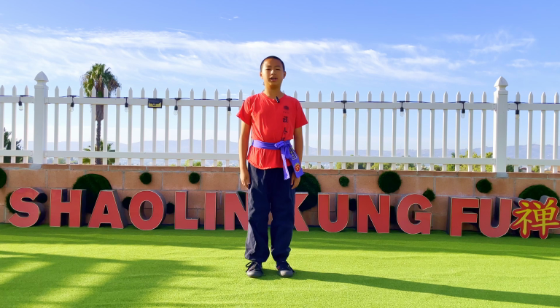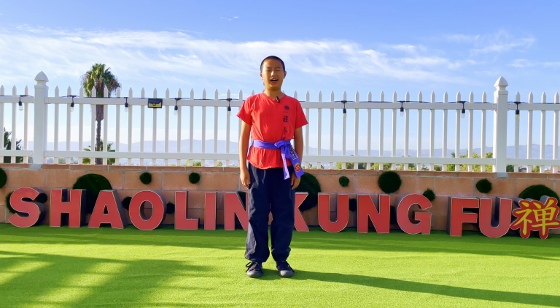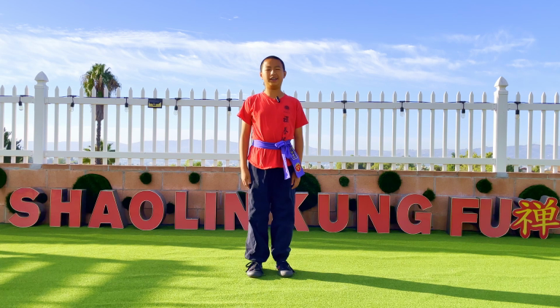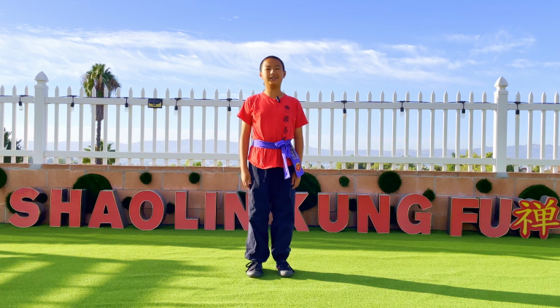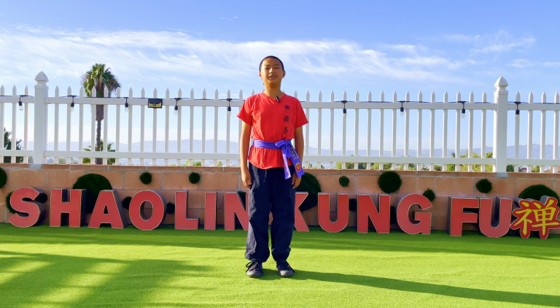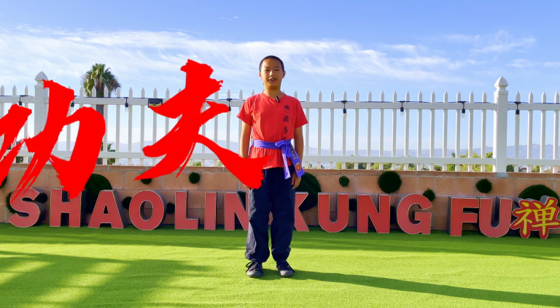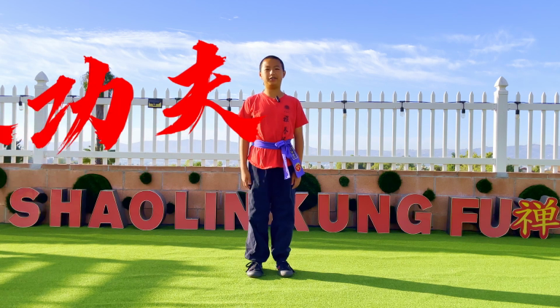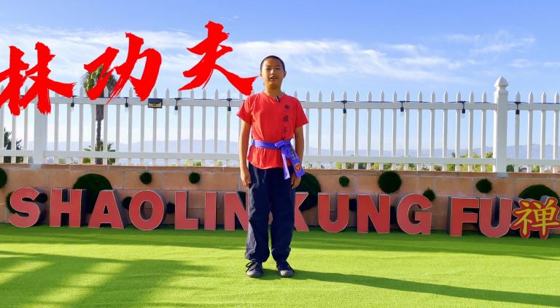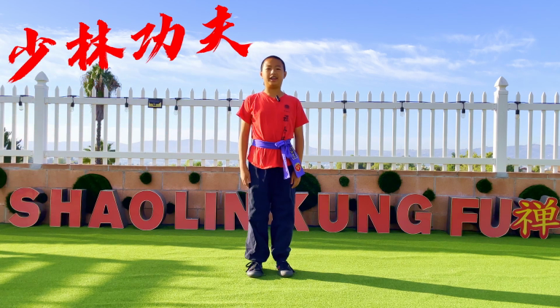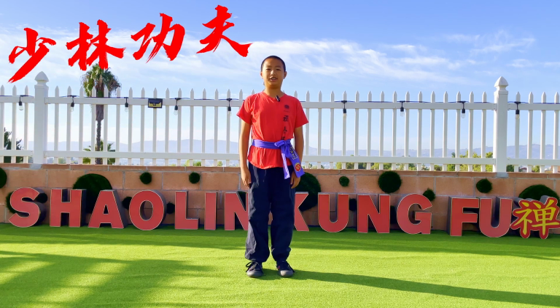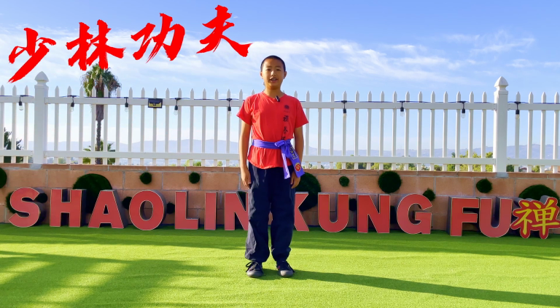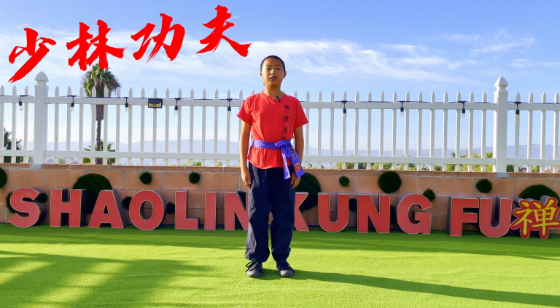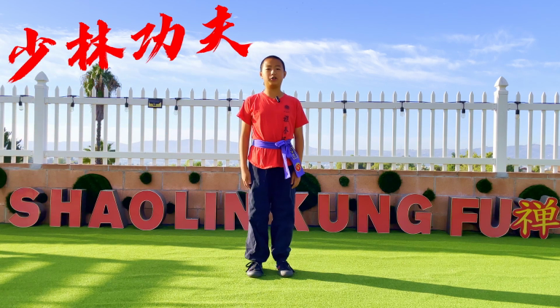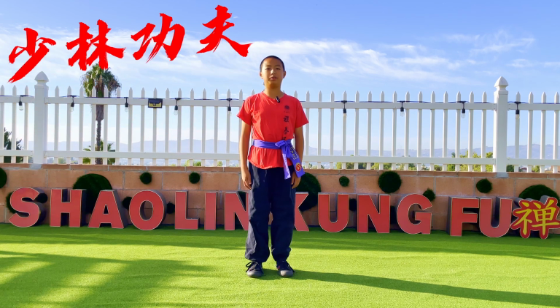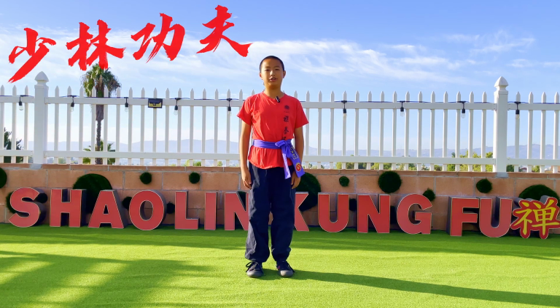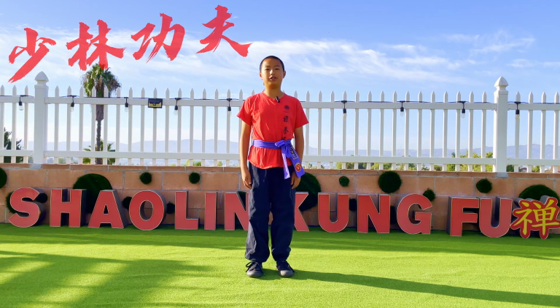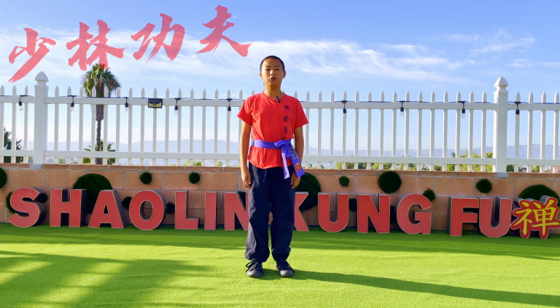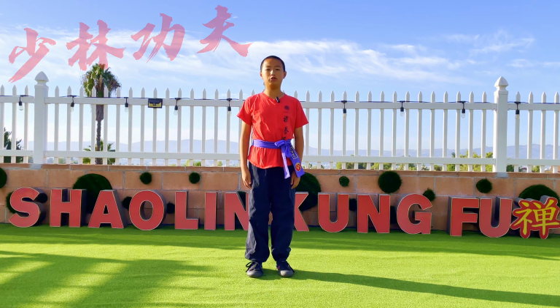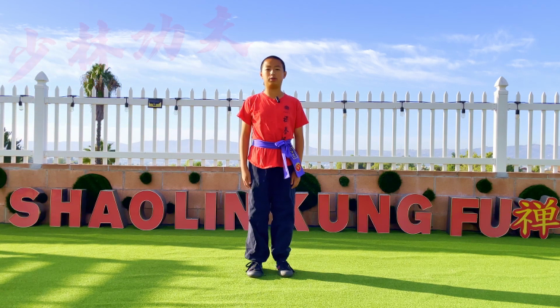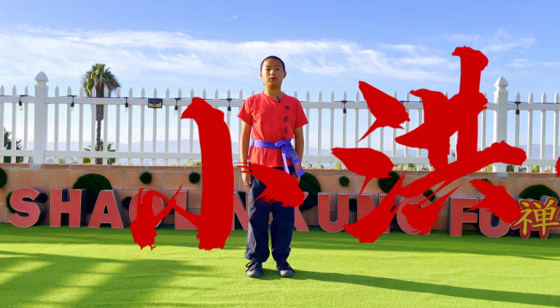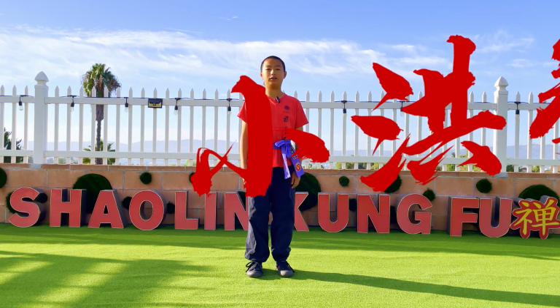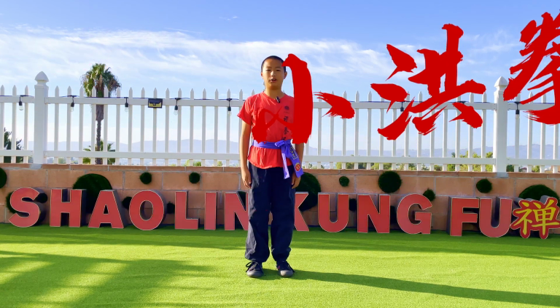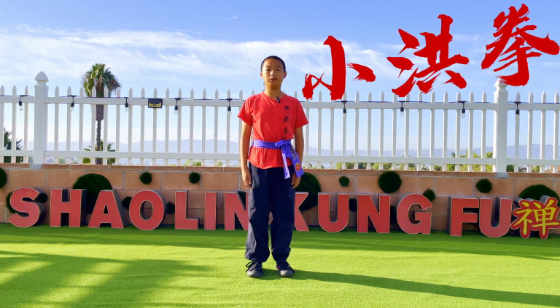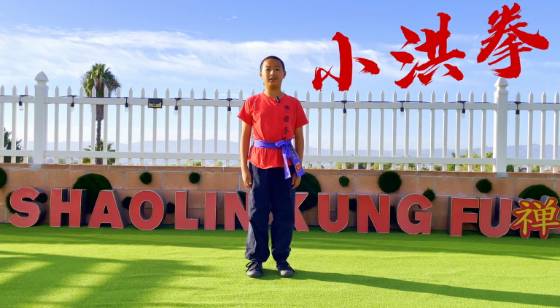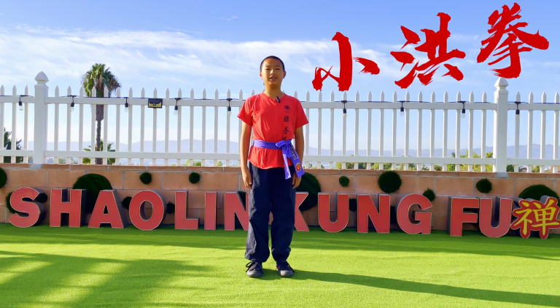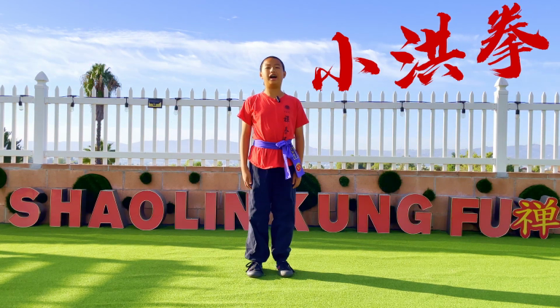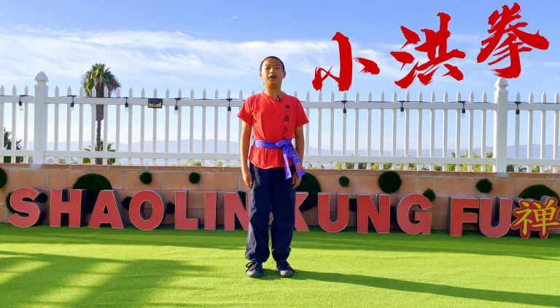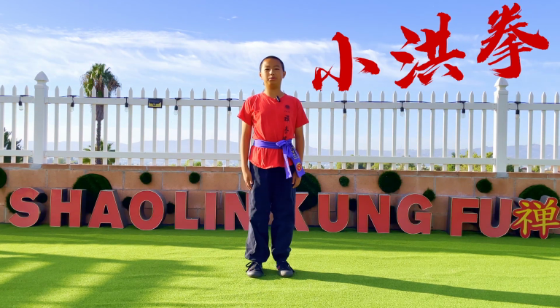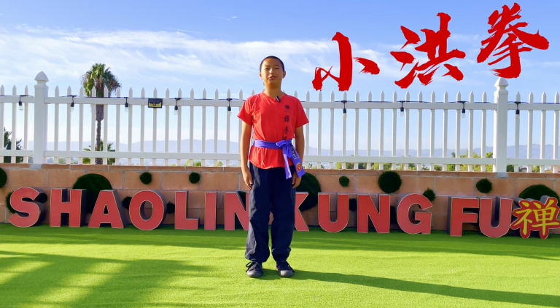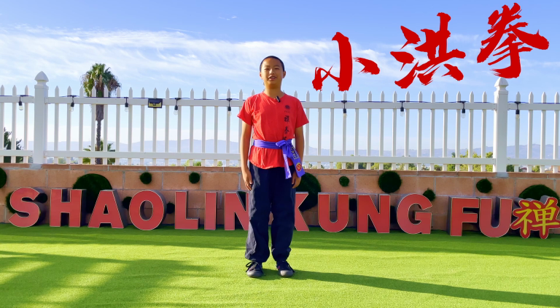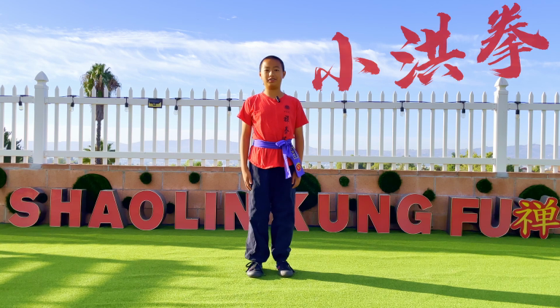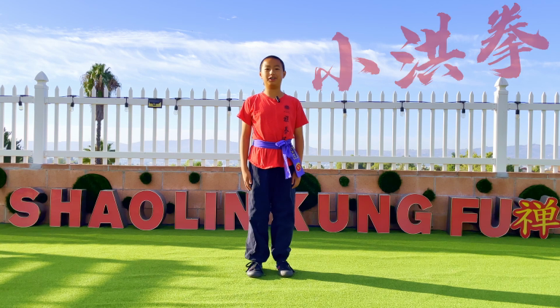Hi, this is Neil and today you're going to be learning a new form called Xiao Hongxuan. I hope you enjoy this video.